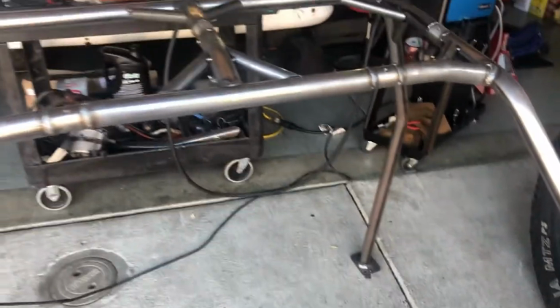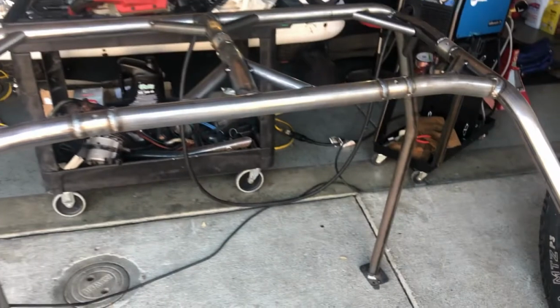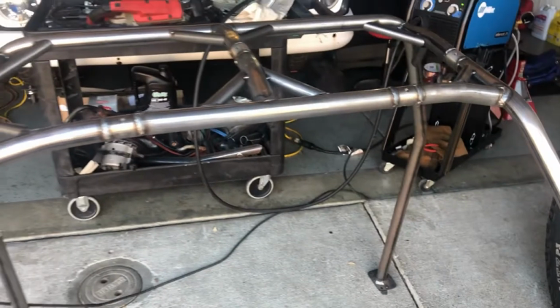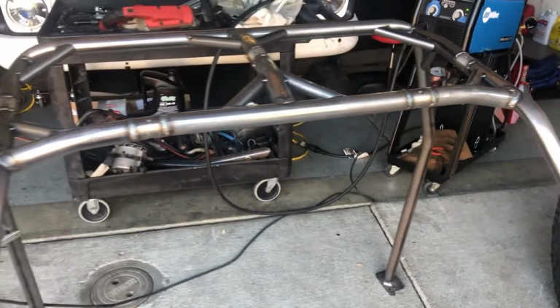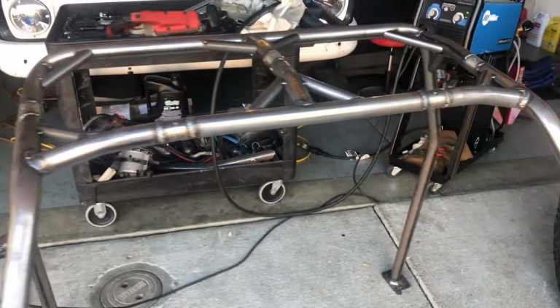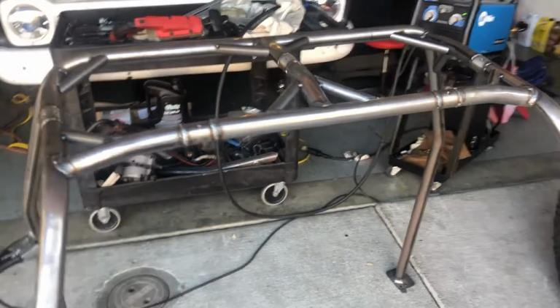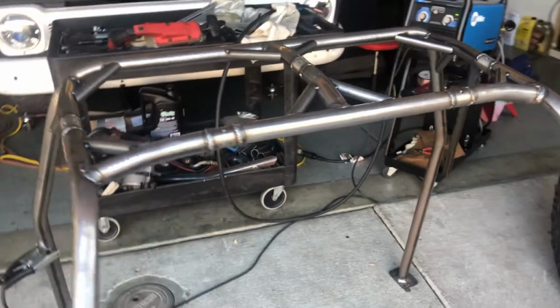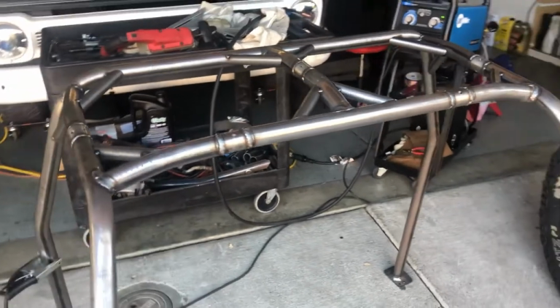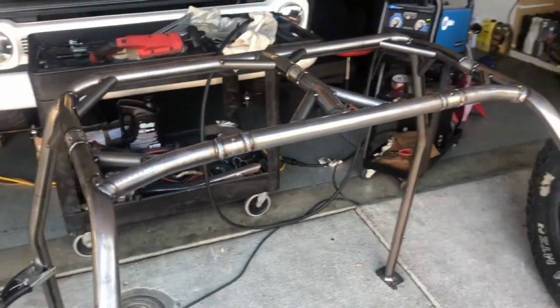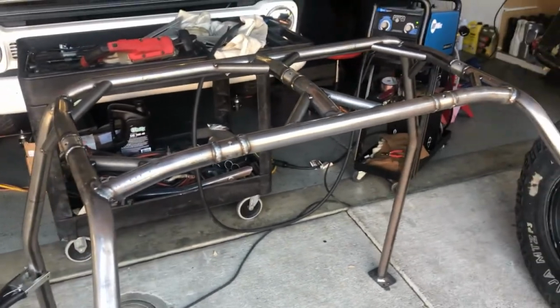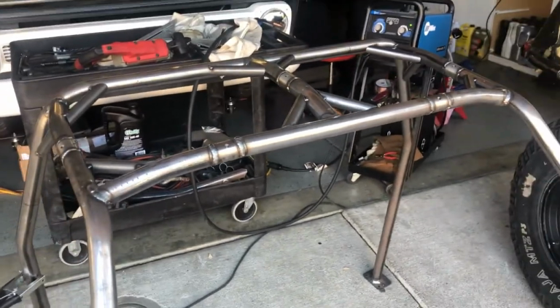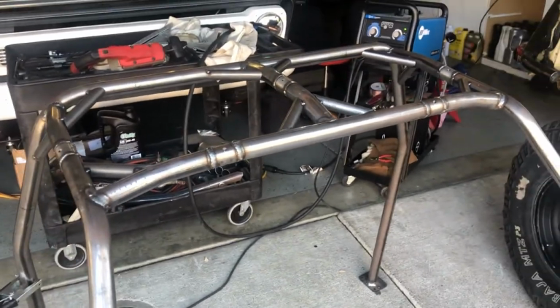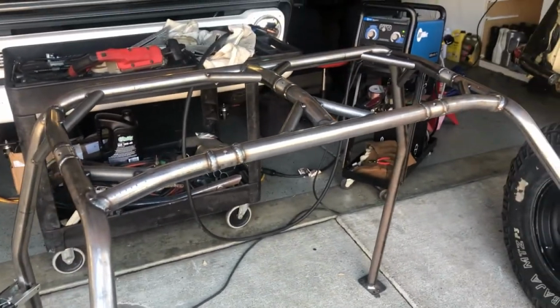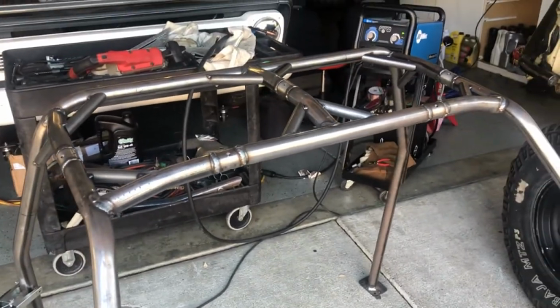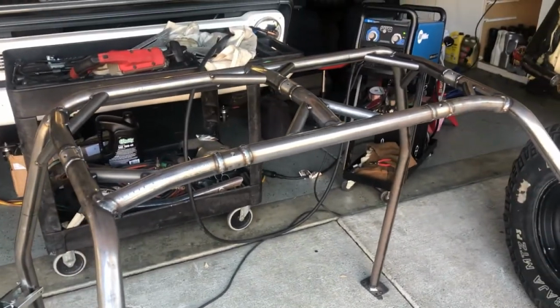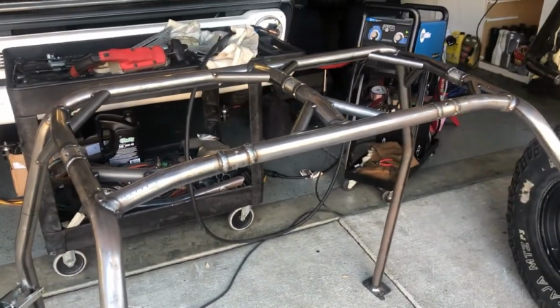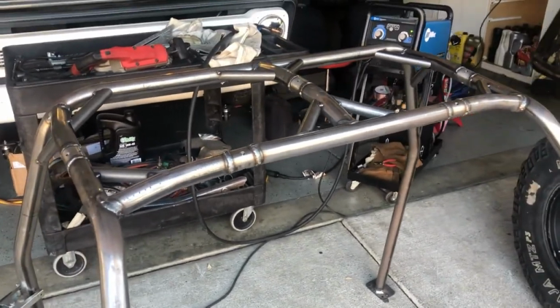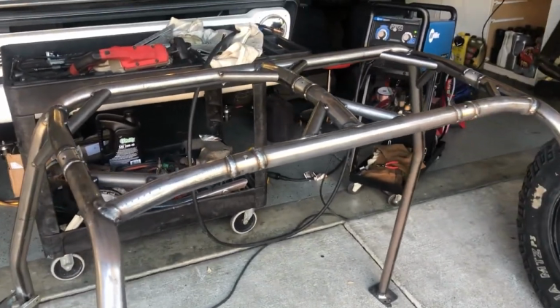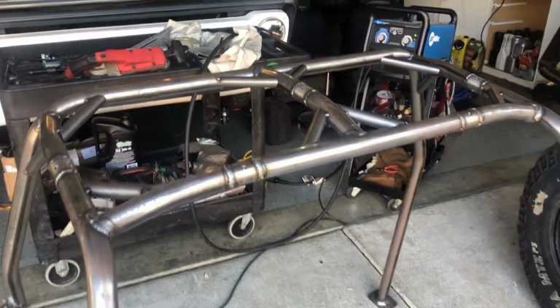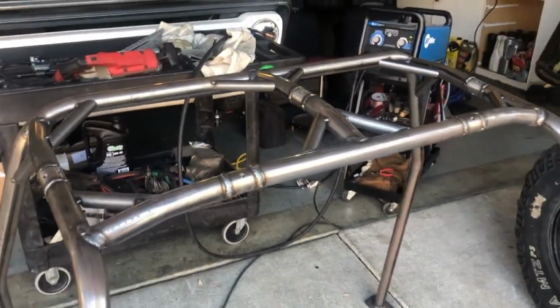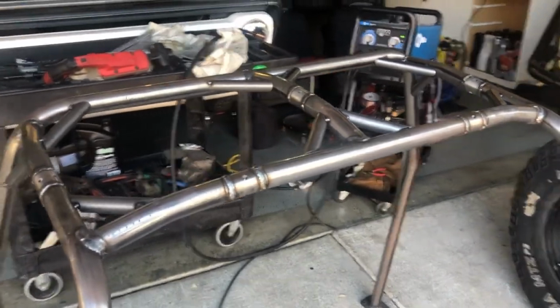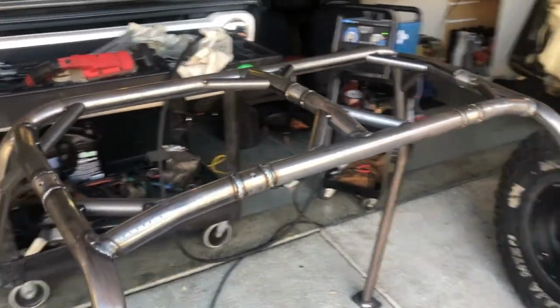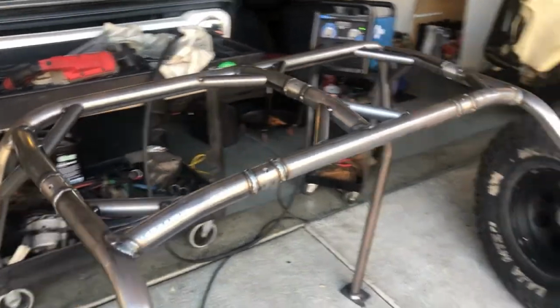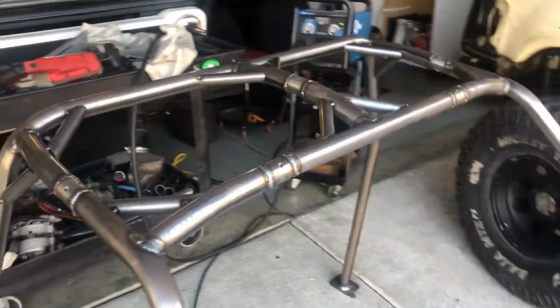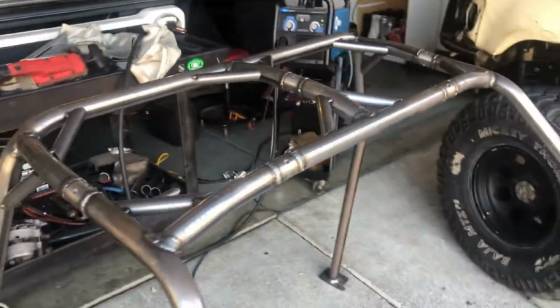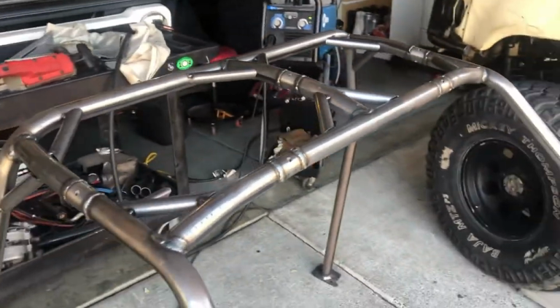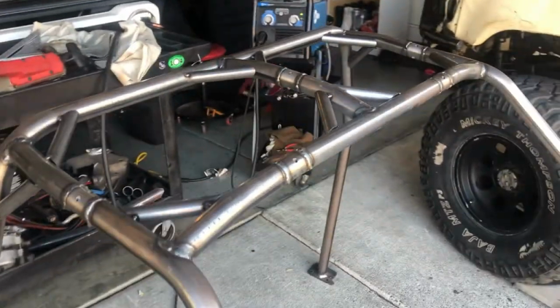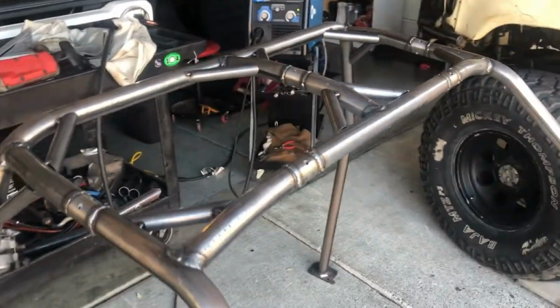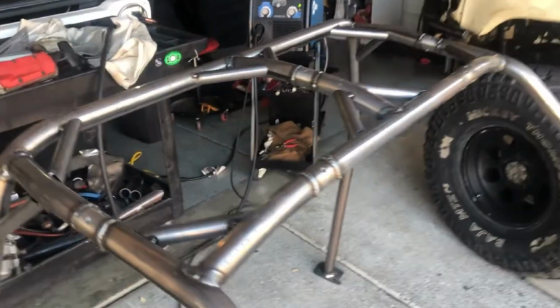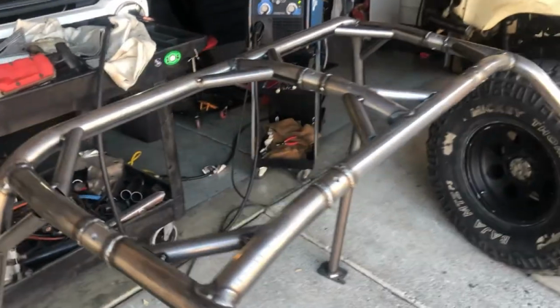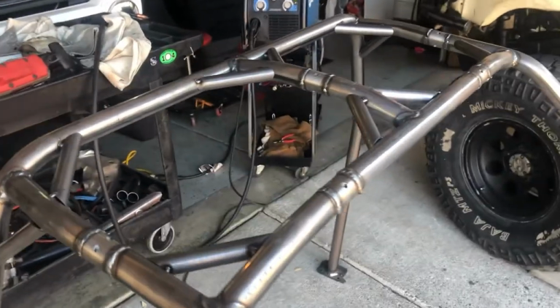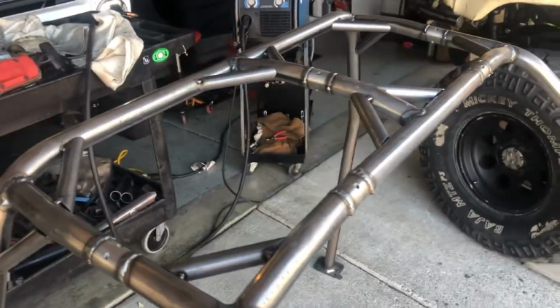Not bad — a little more work than I thought, but she's coming together.